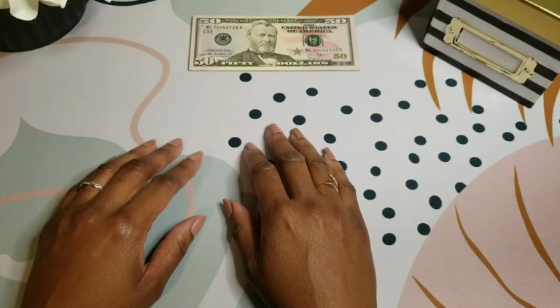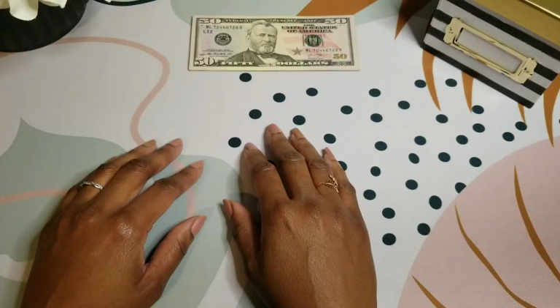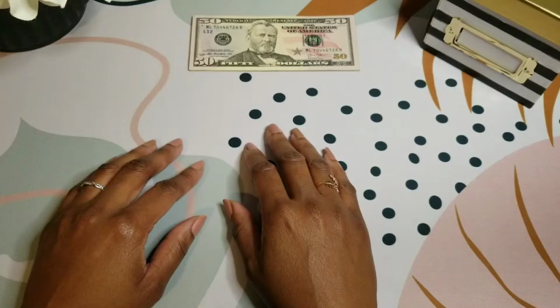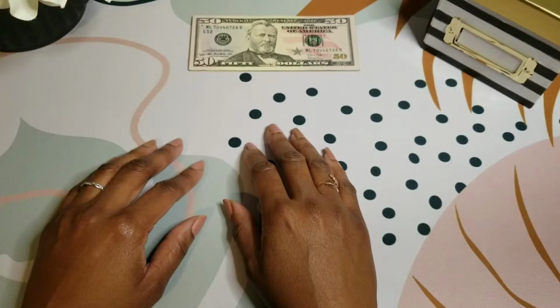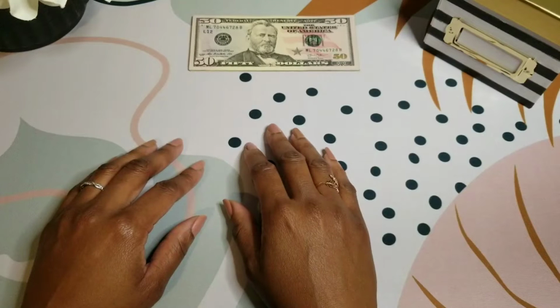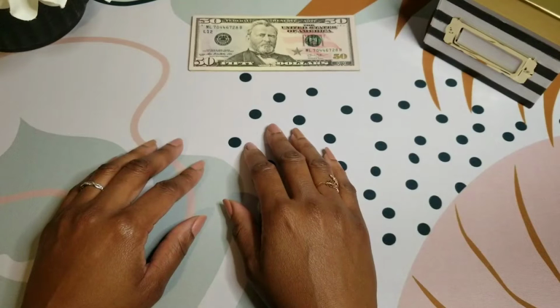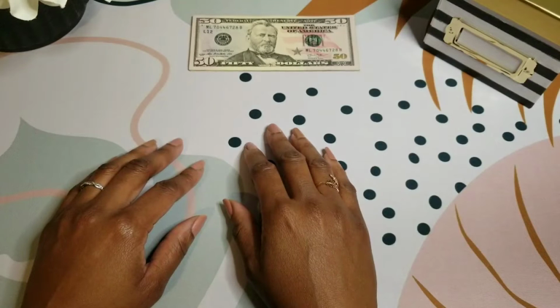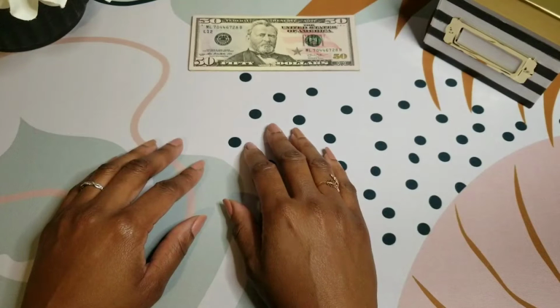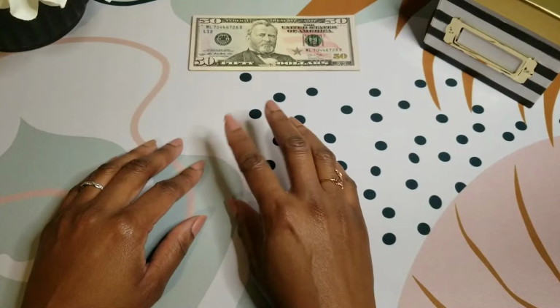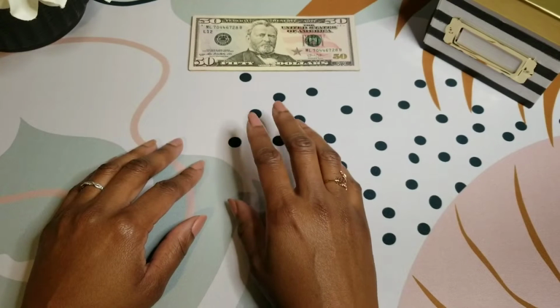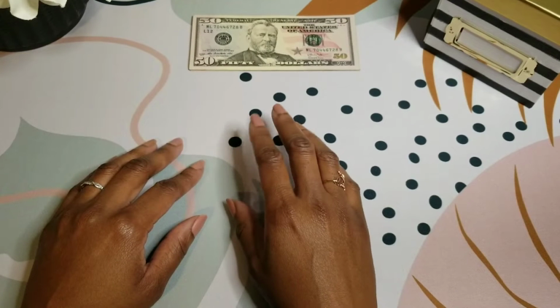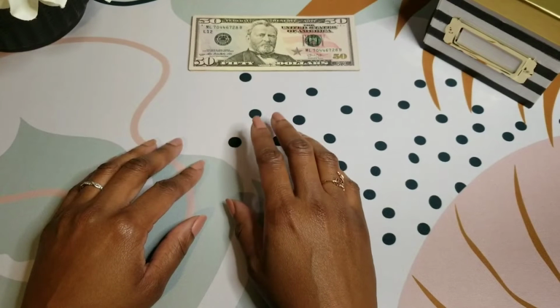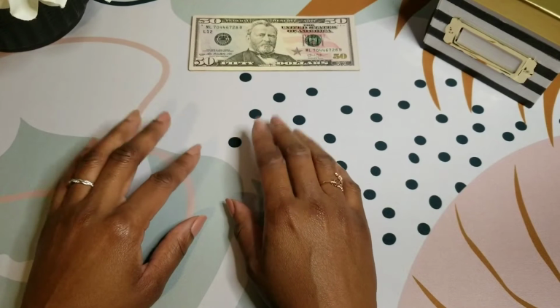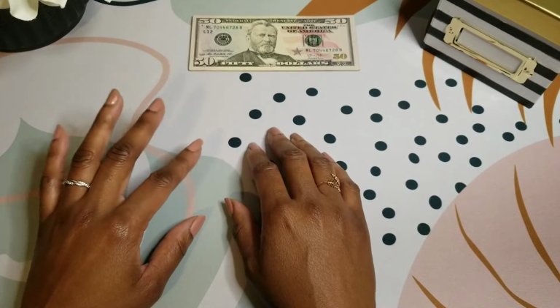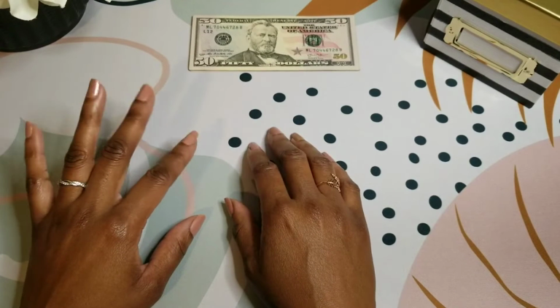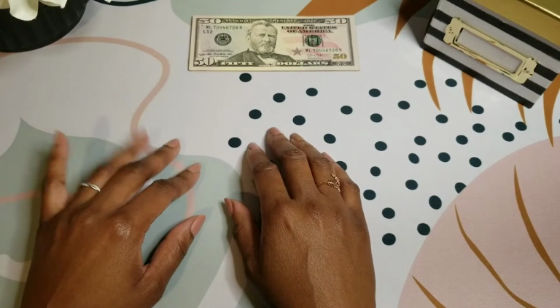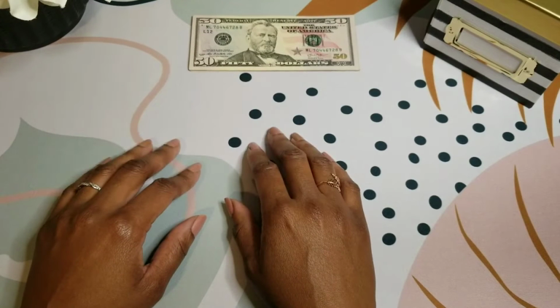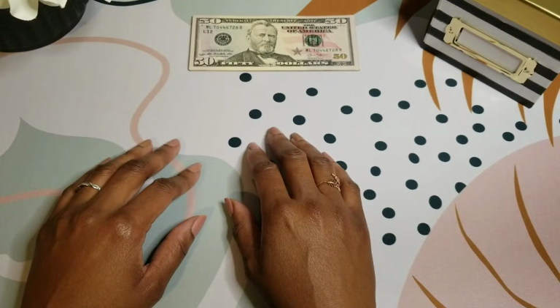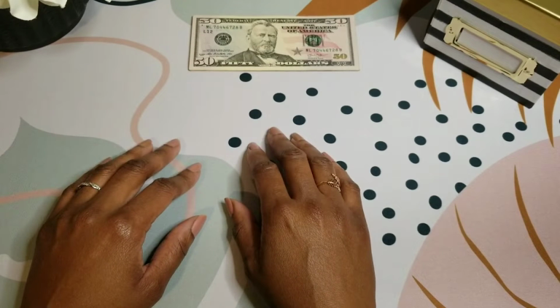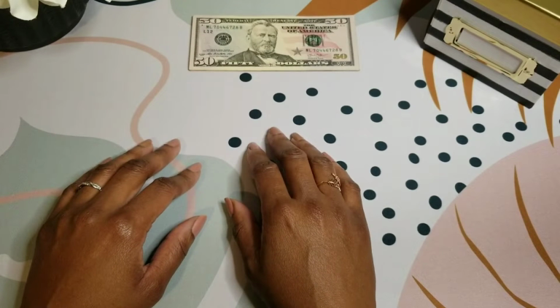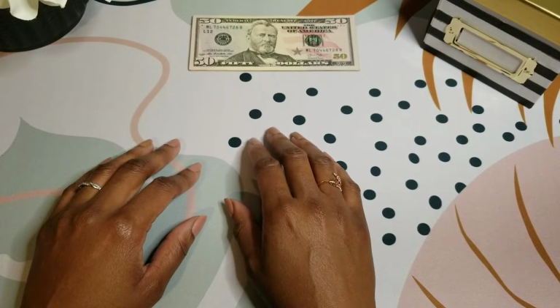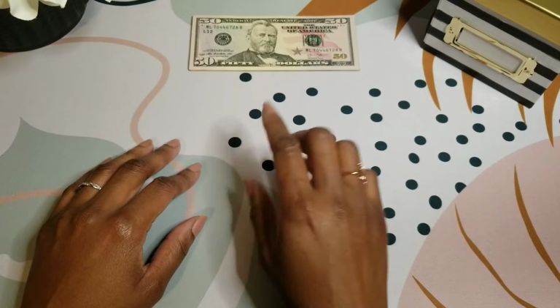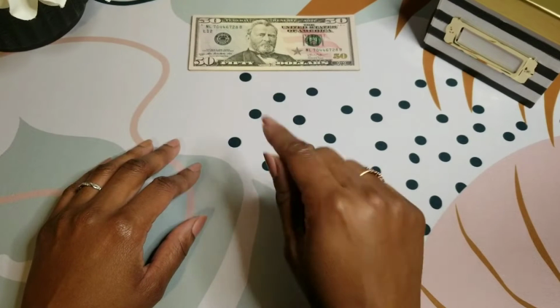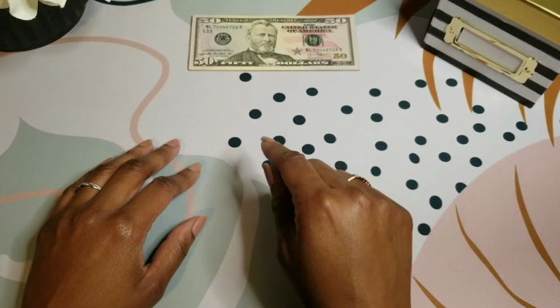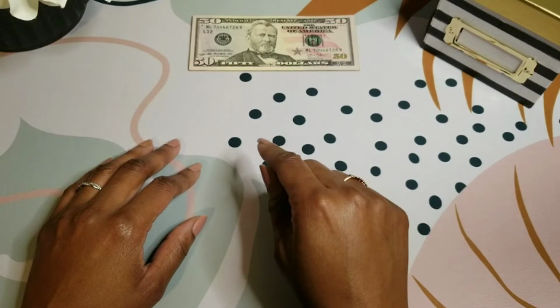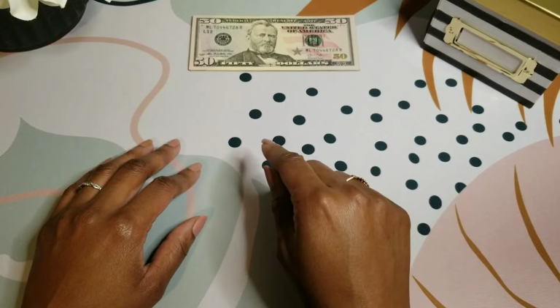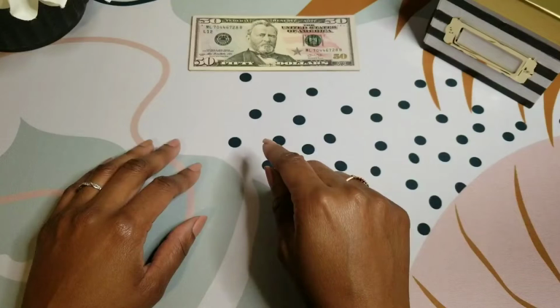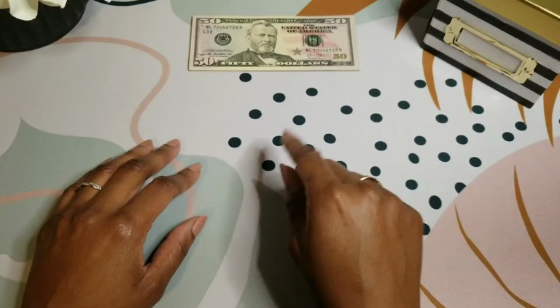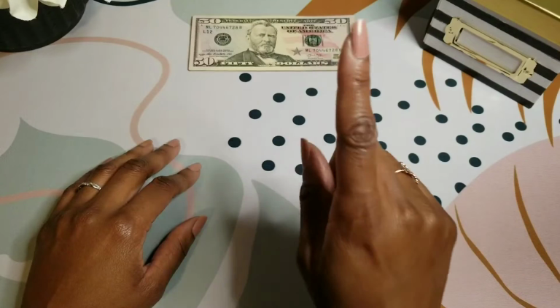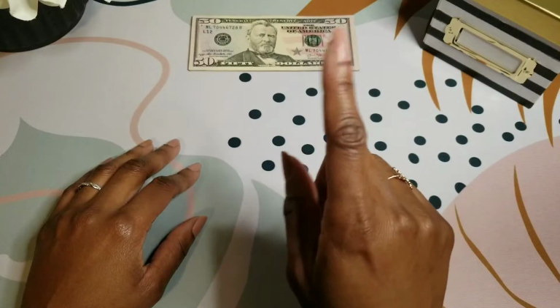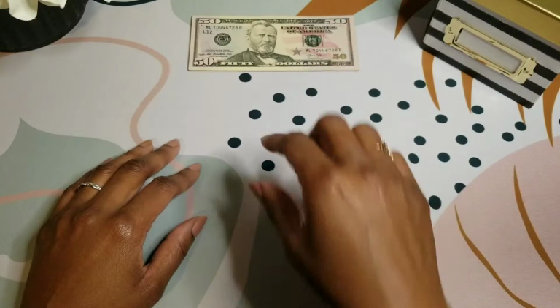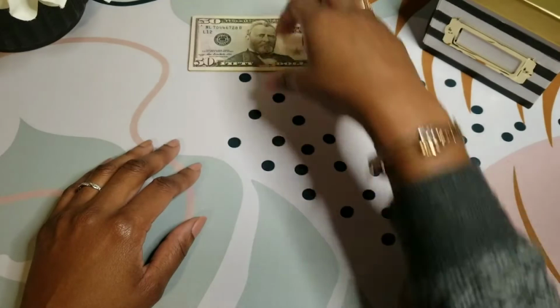Today we are stuffing $157 into my saving challenges. Let's count.